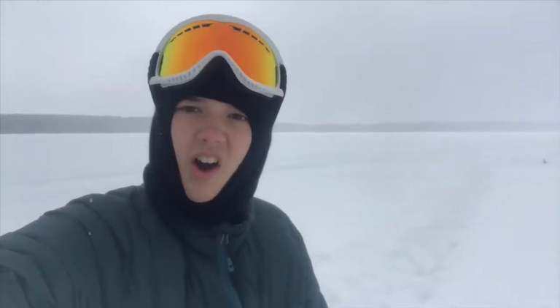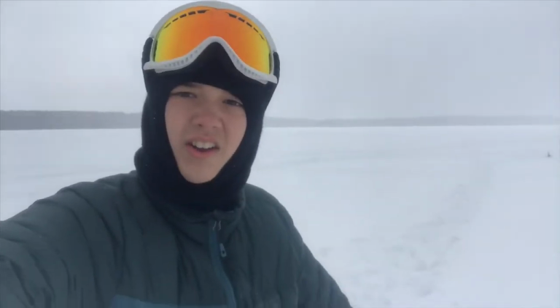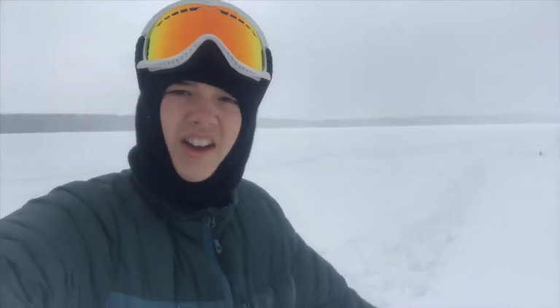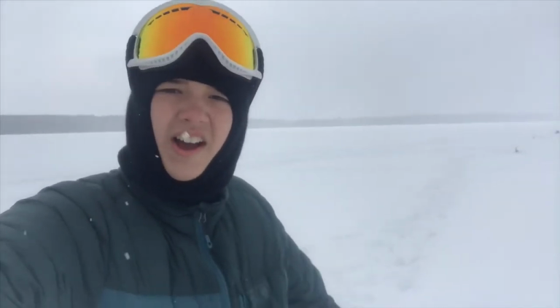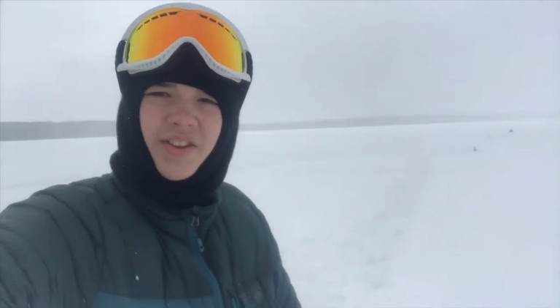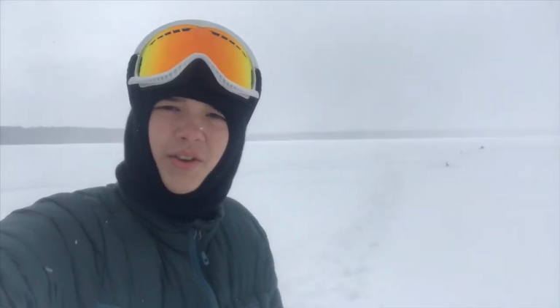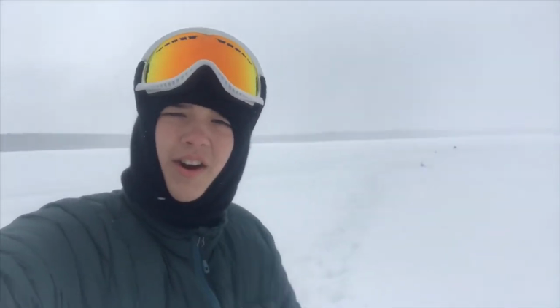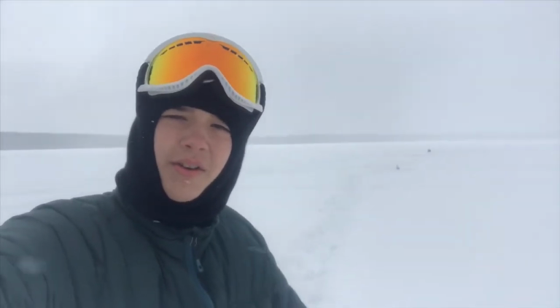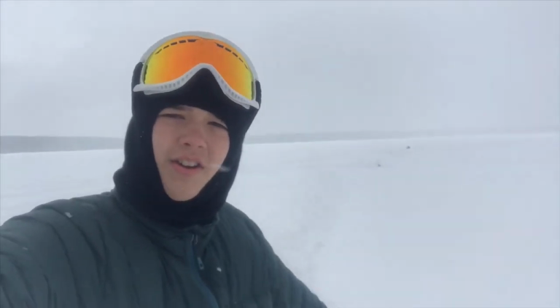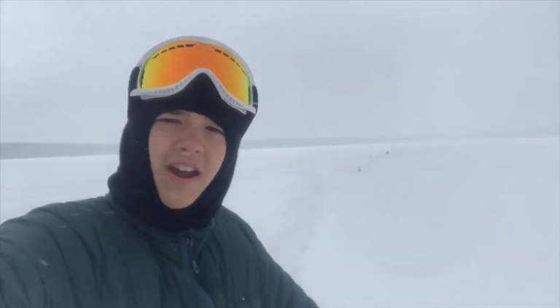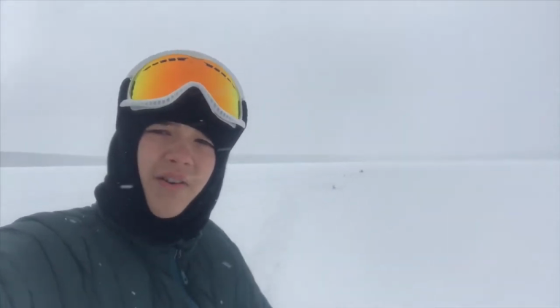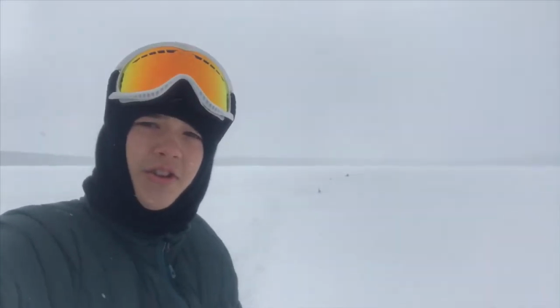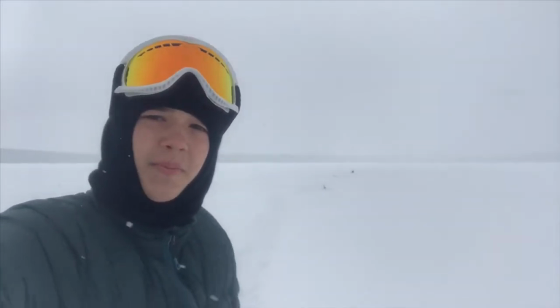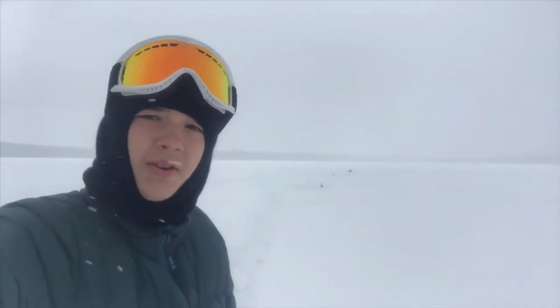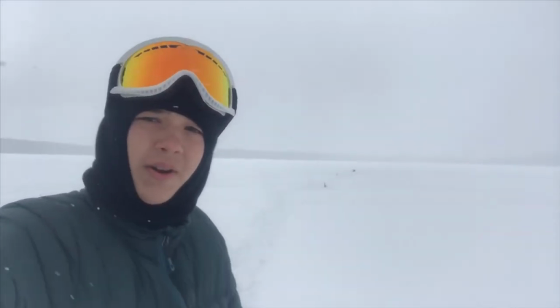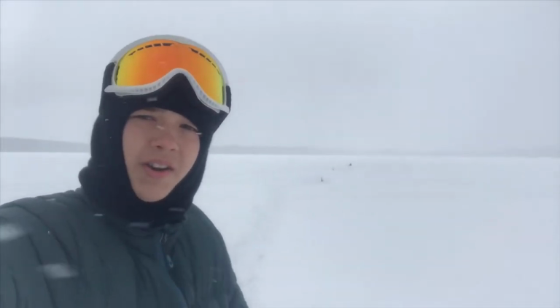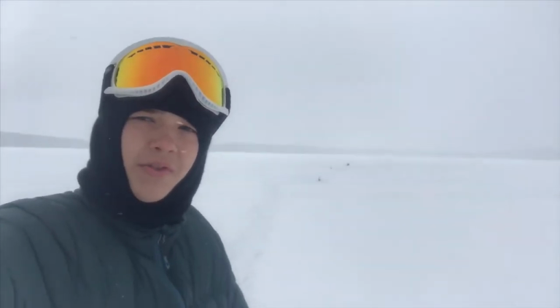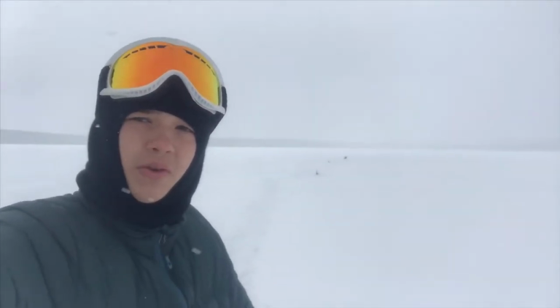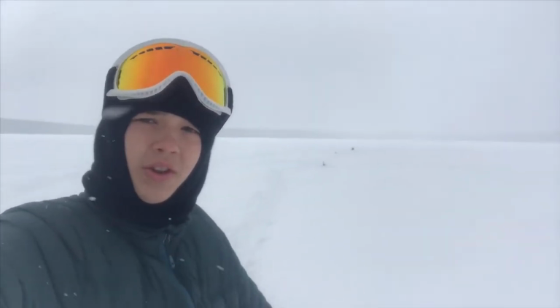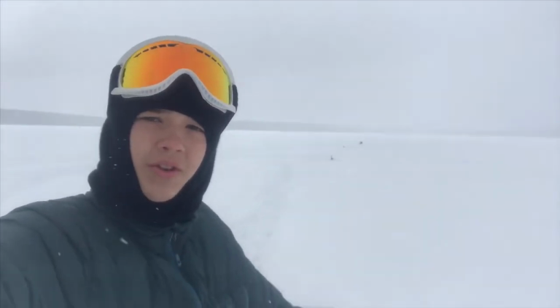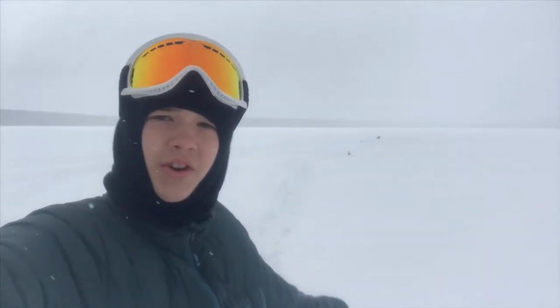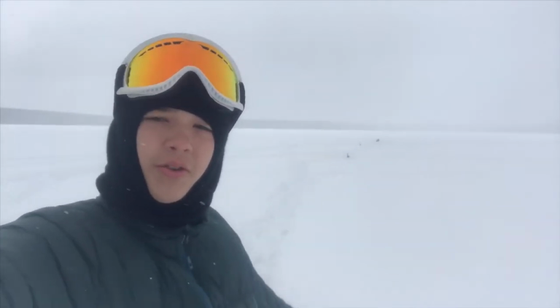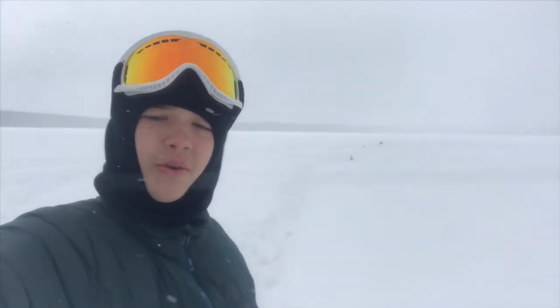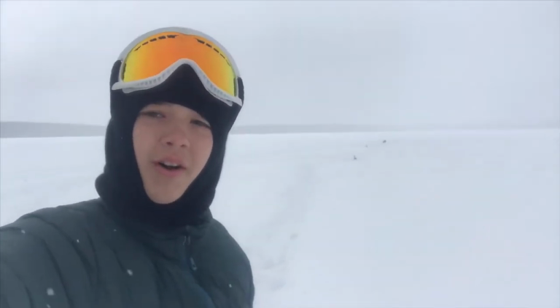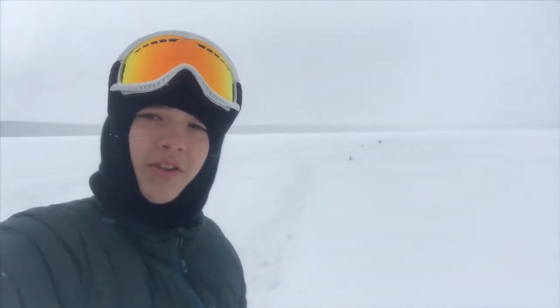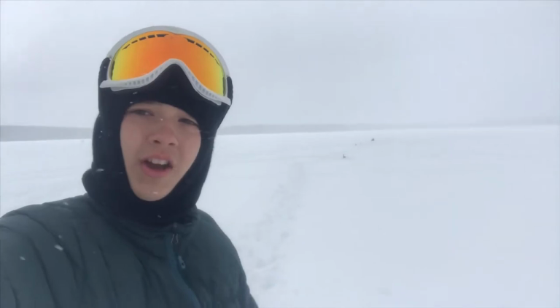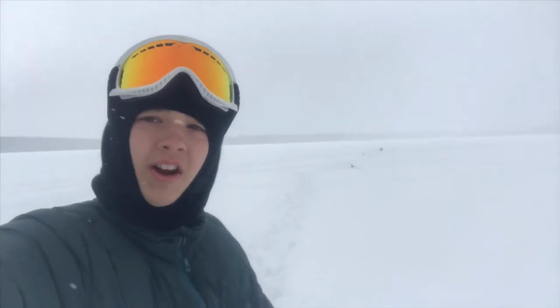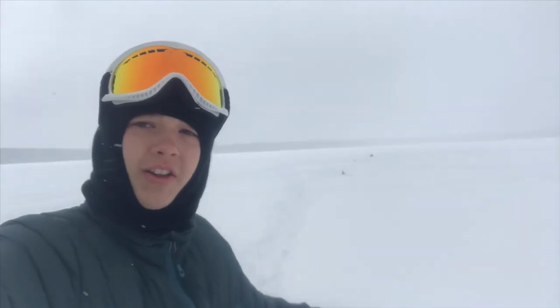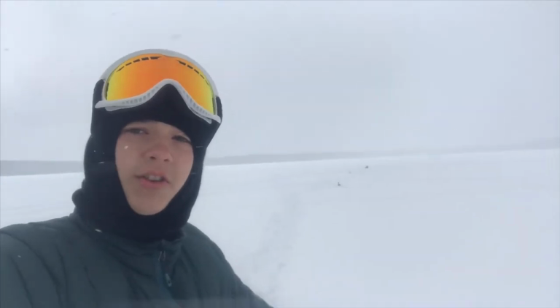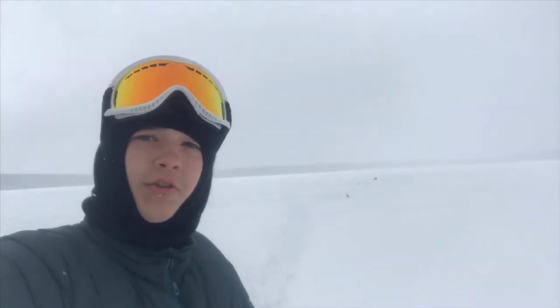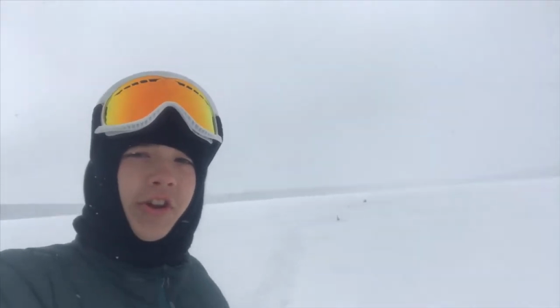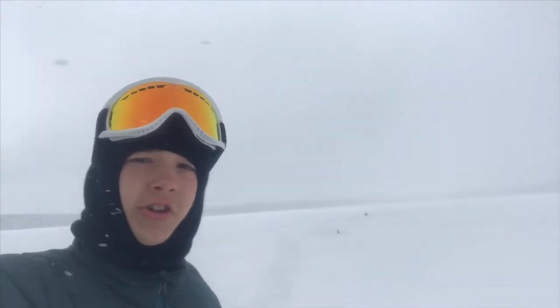Okay guys, so we're out here now. There's been quite a few little snow swells. Let's go fishing.